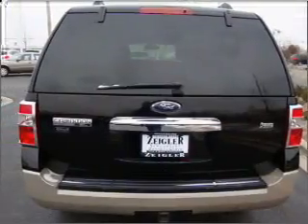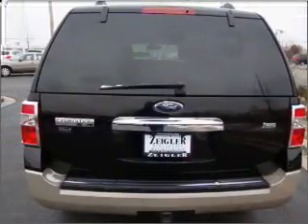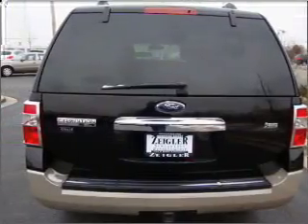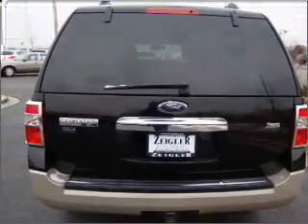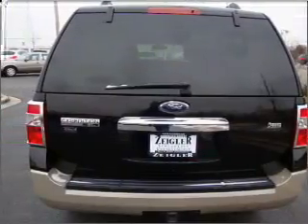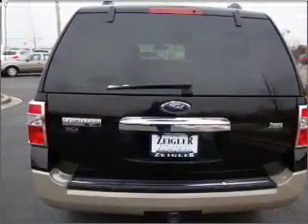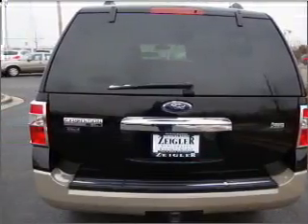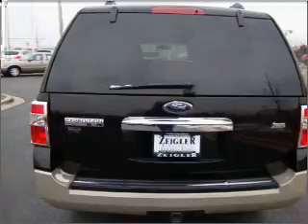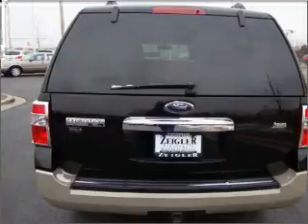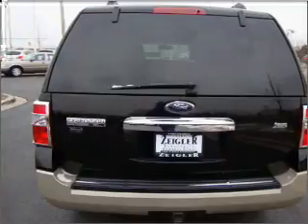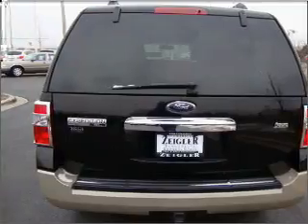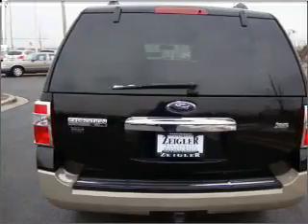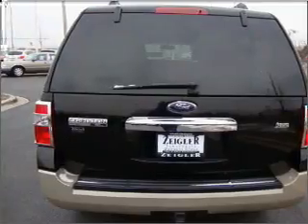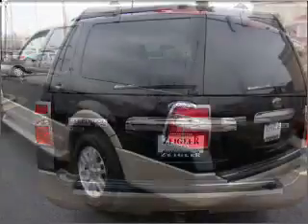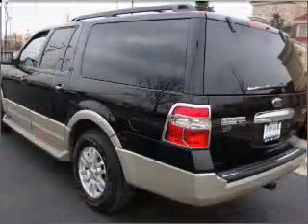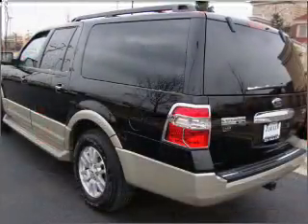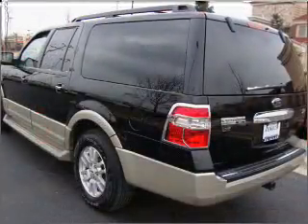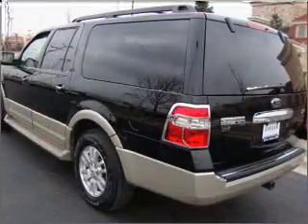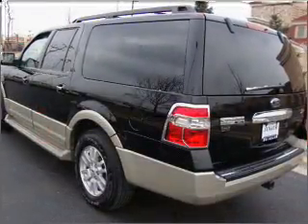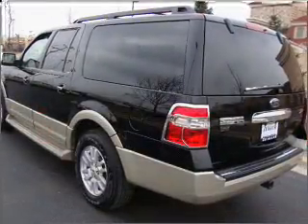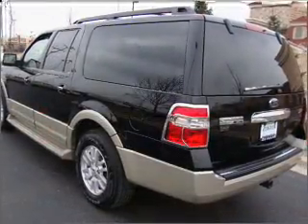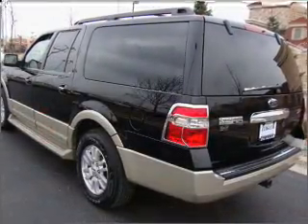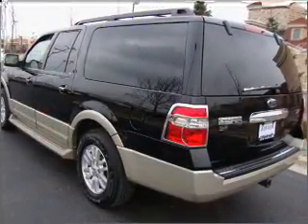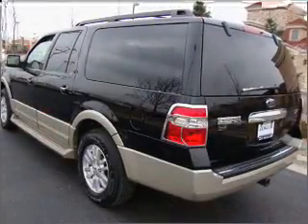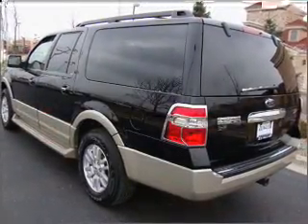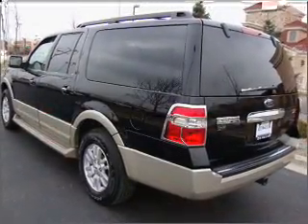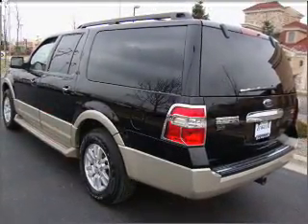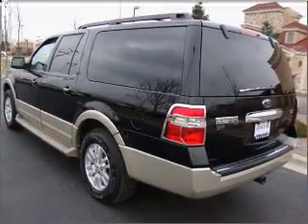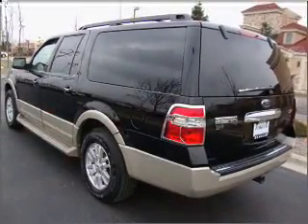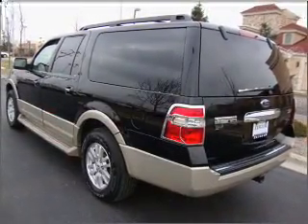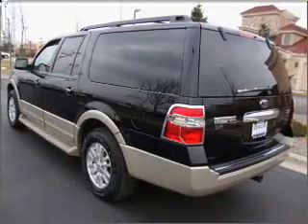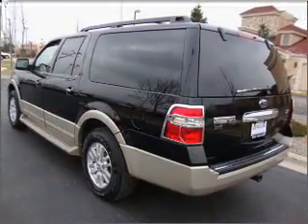Heated seats offer comfort in cold weather. Let the outside in with a built-in sunroof. Let us put you in the driver's seat today.